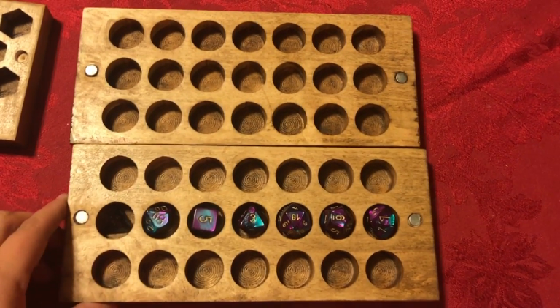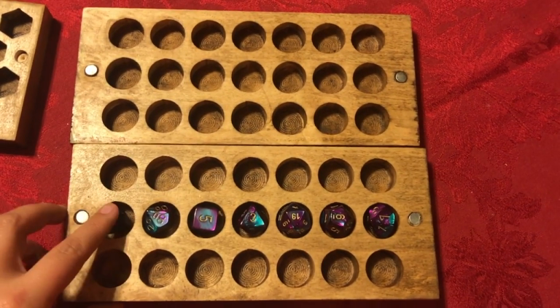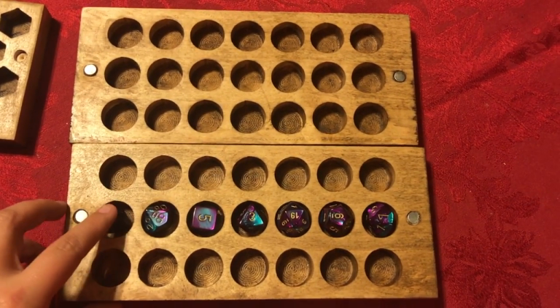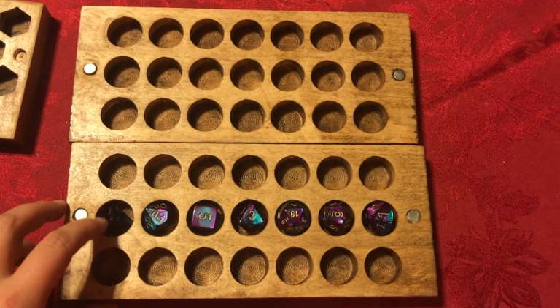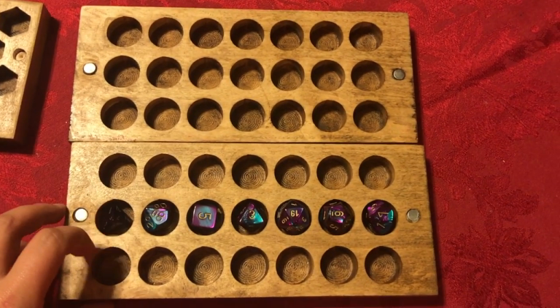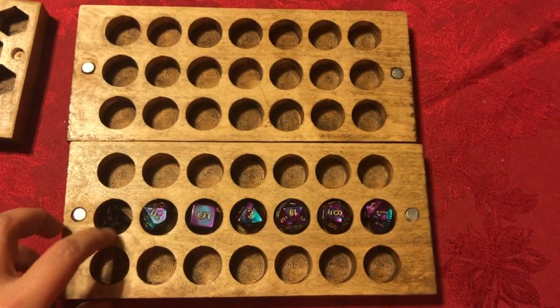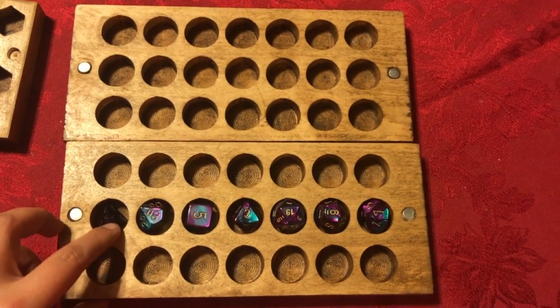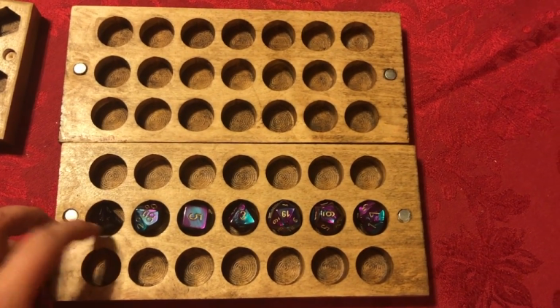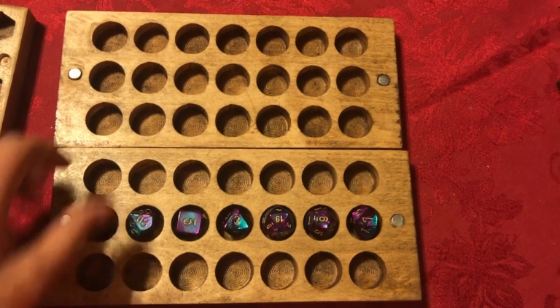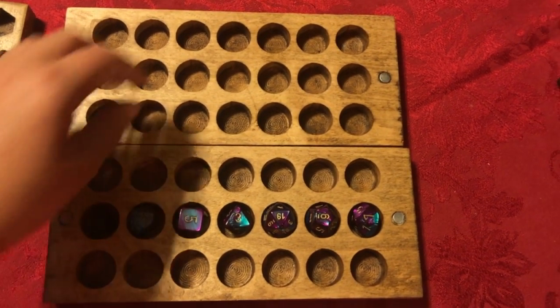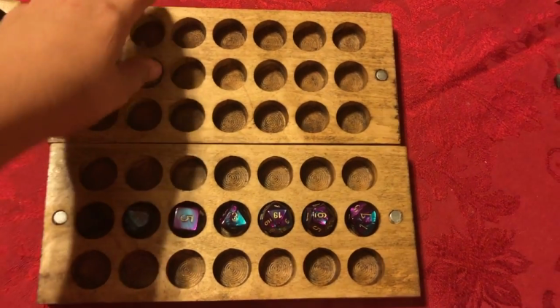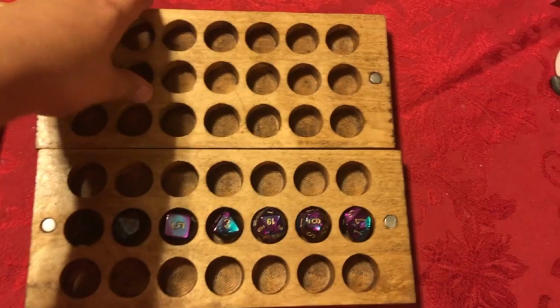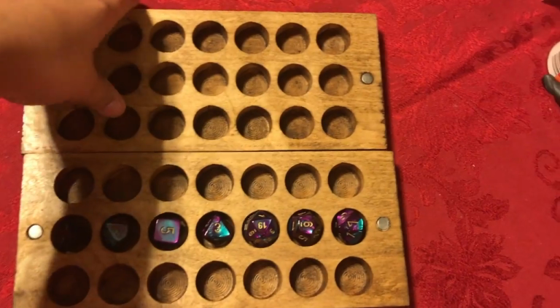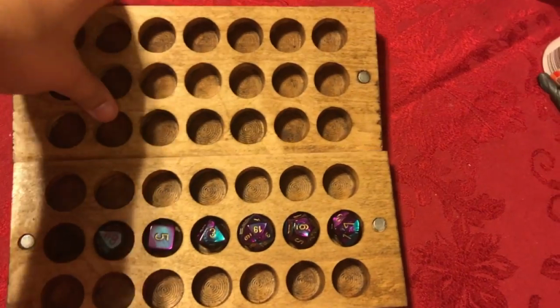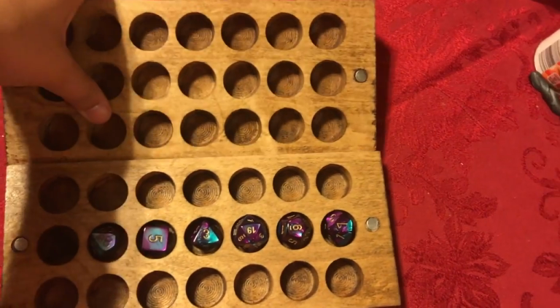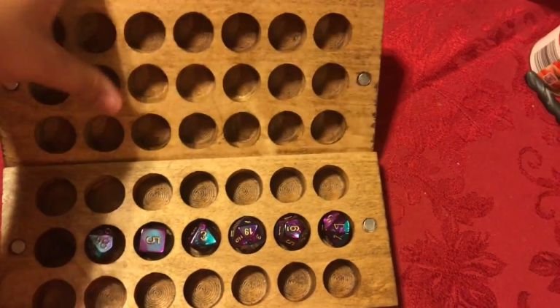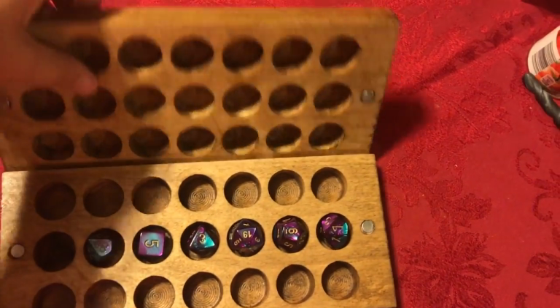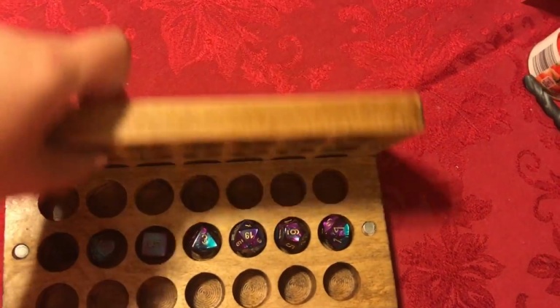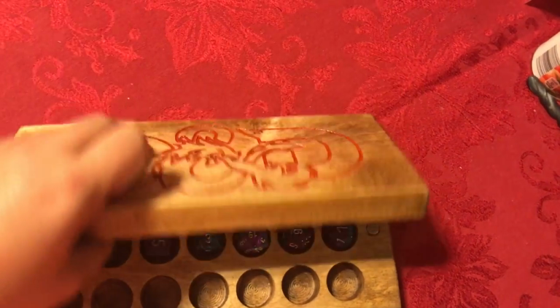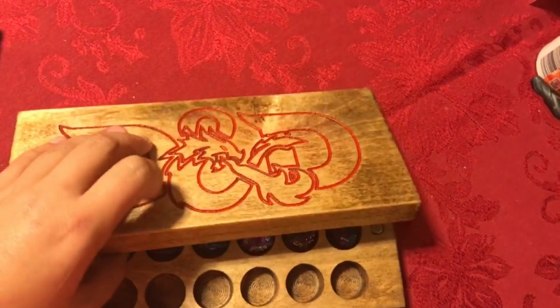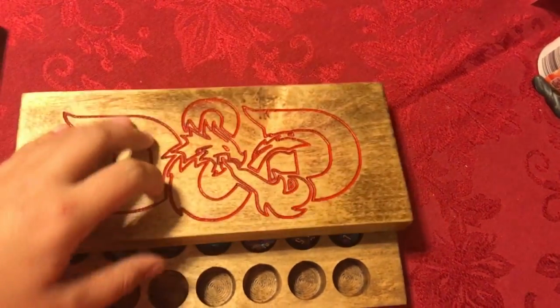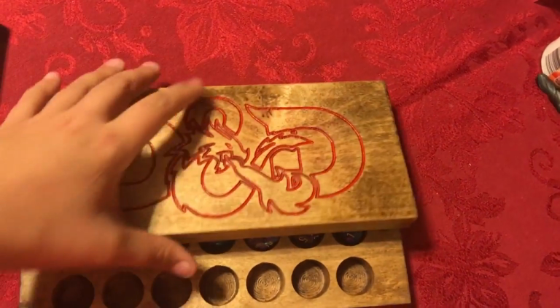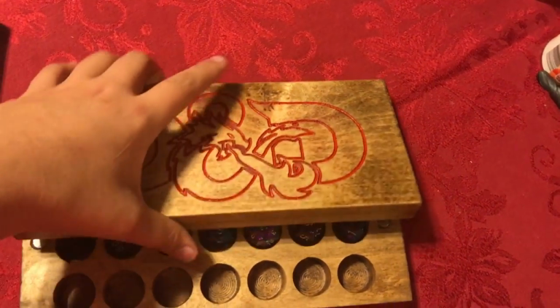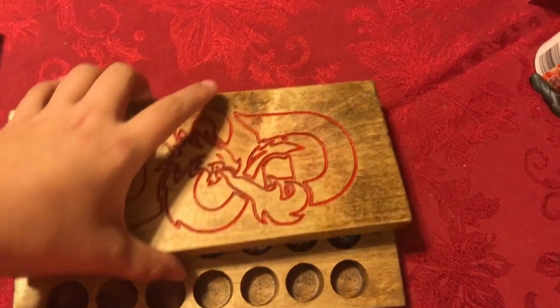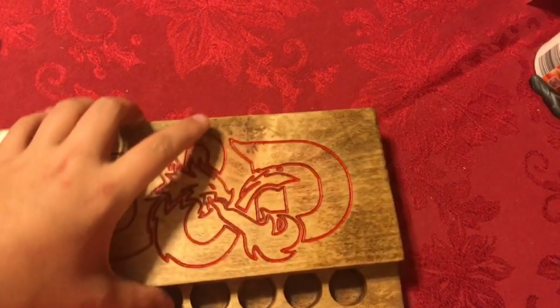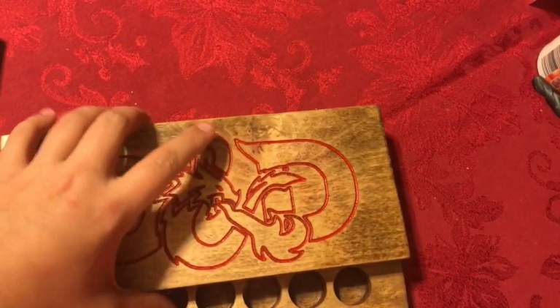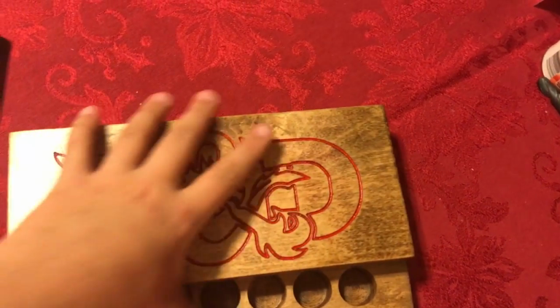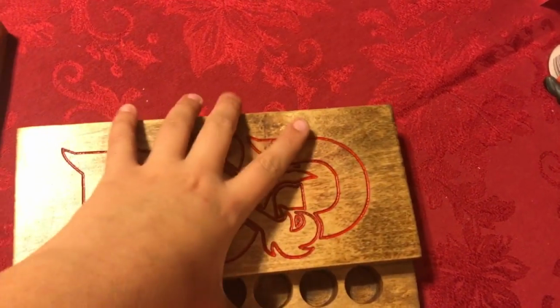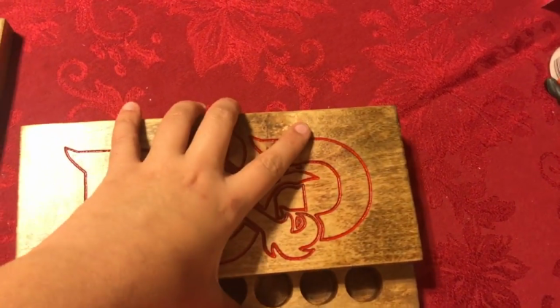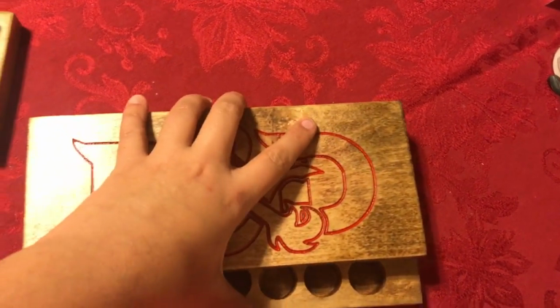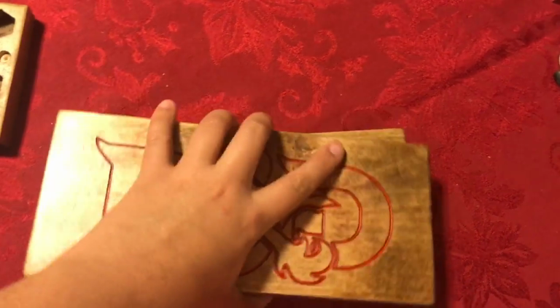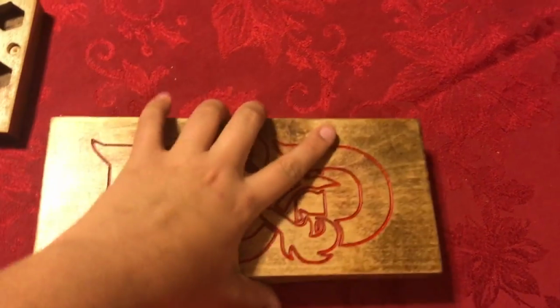Overall, I really like how these boxes came out and the magnets are plenty strong enough so the box won't fall apart.